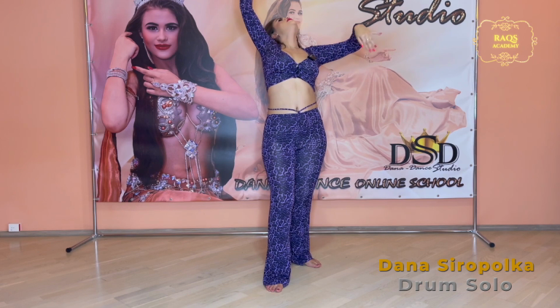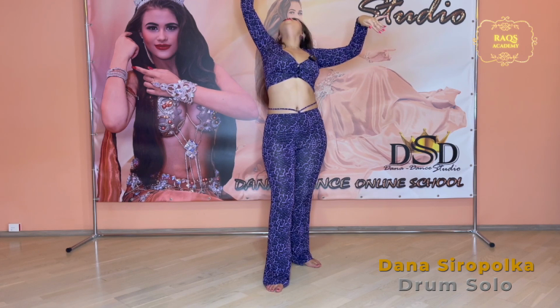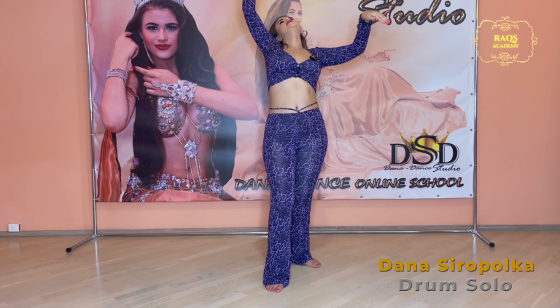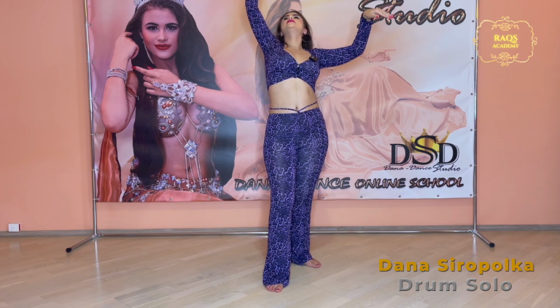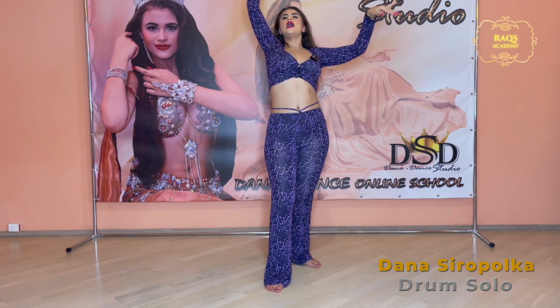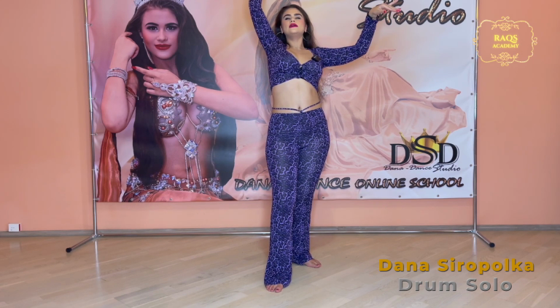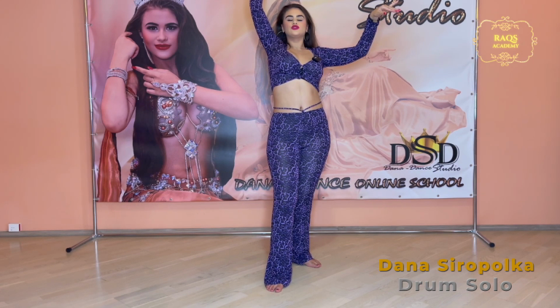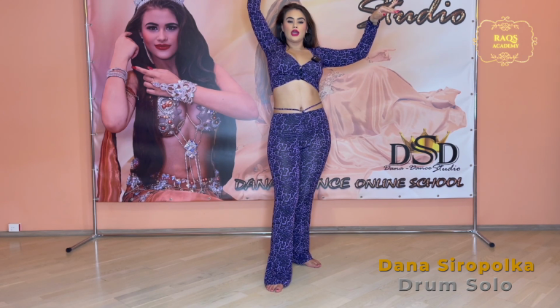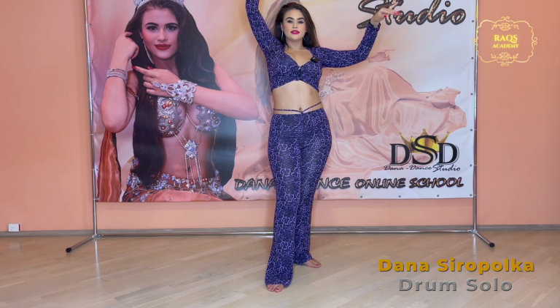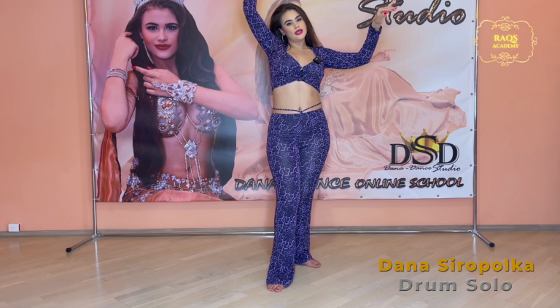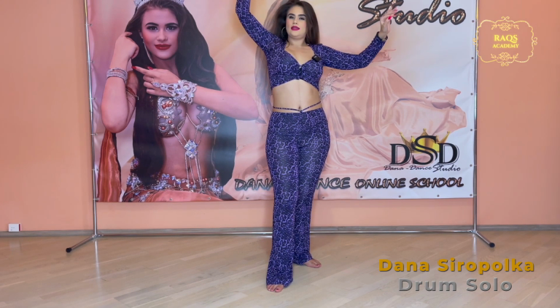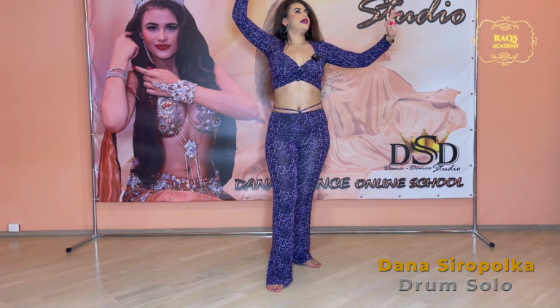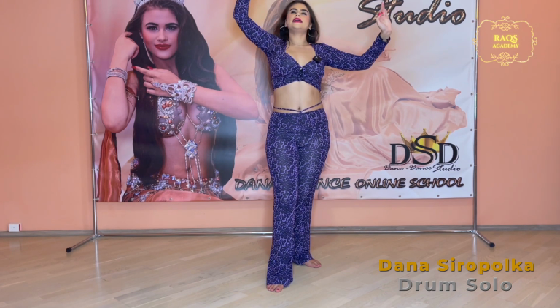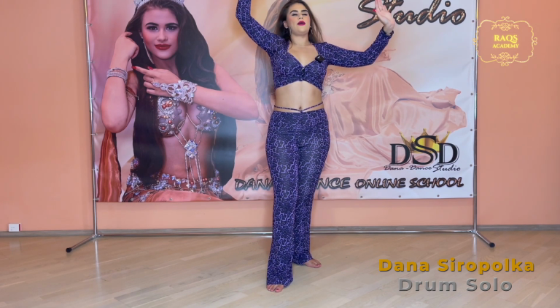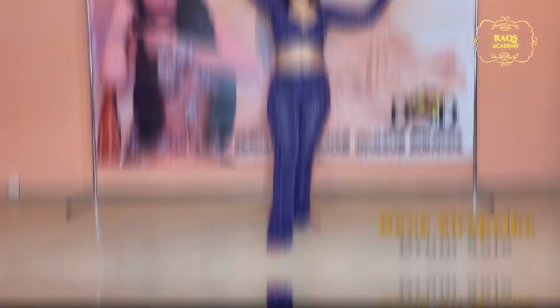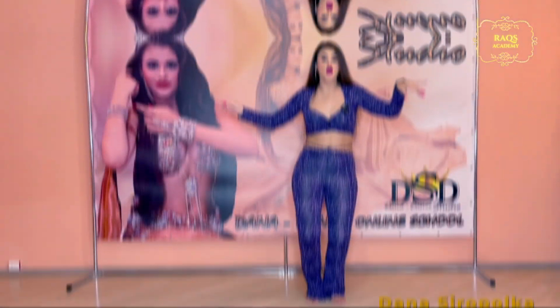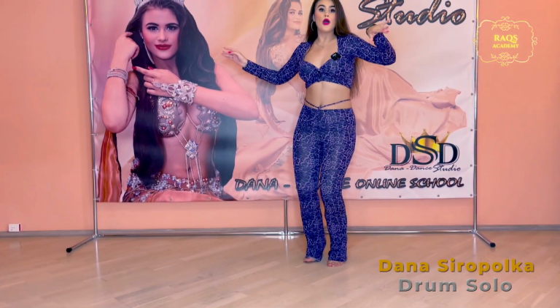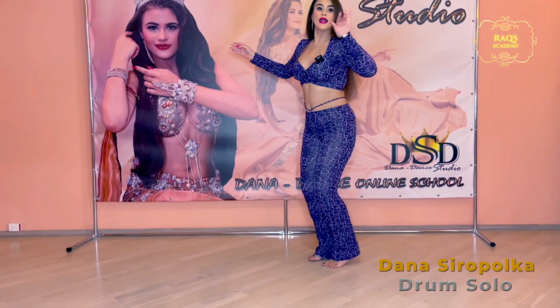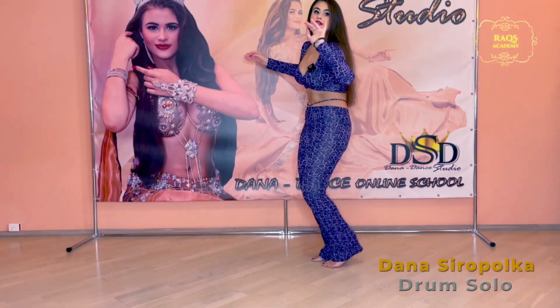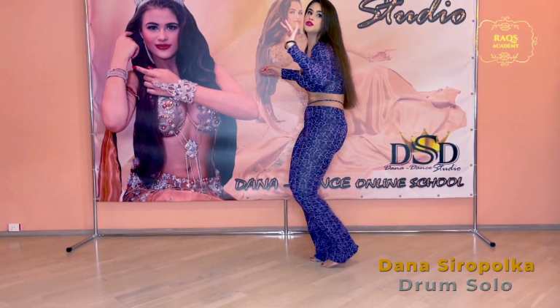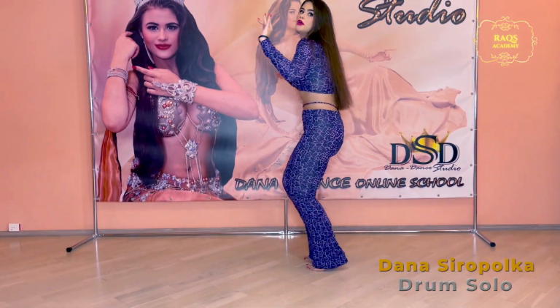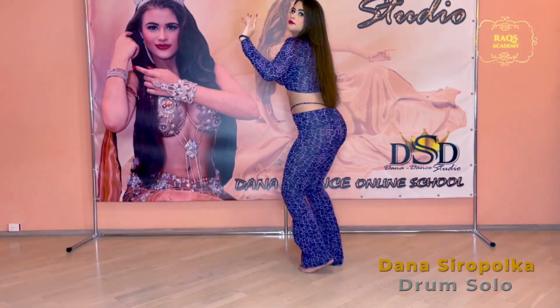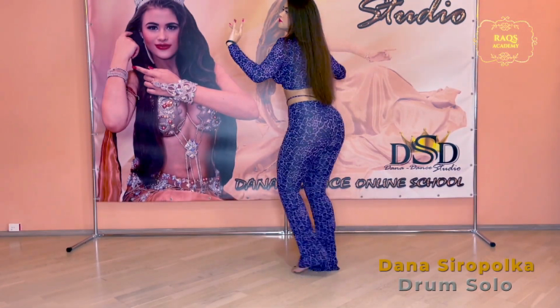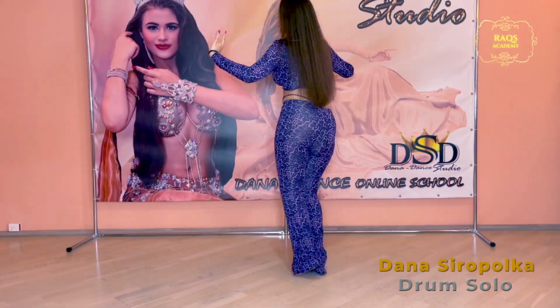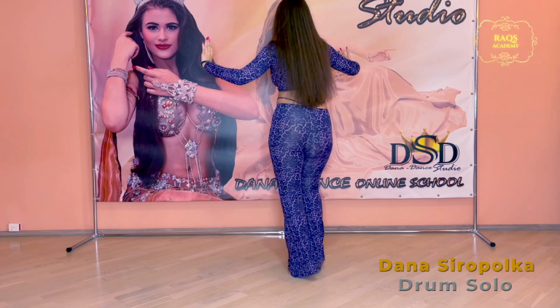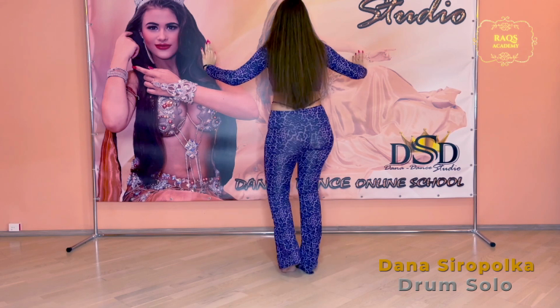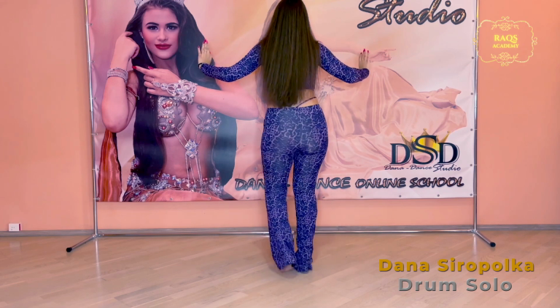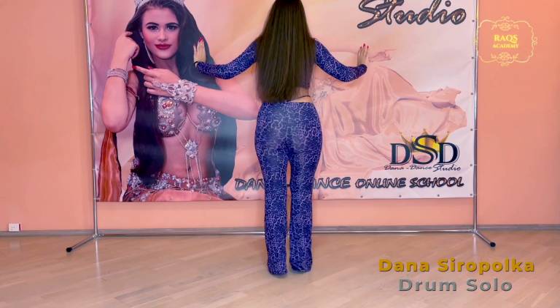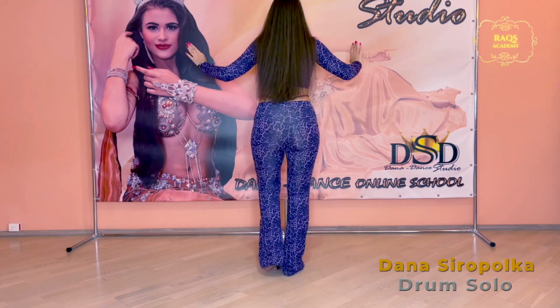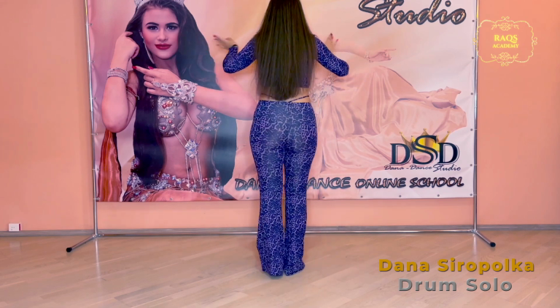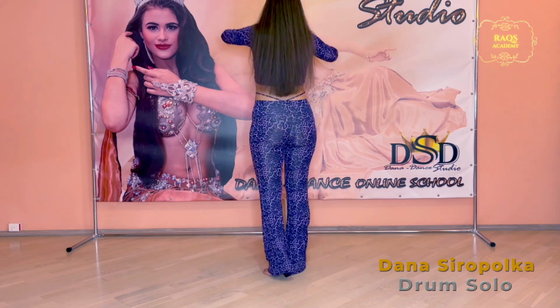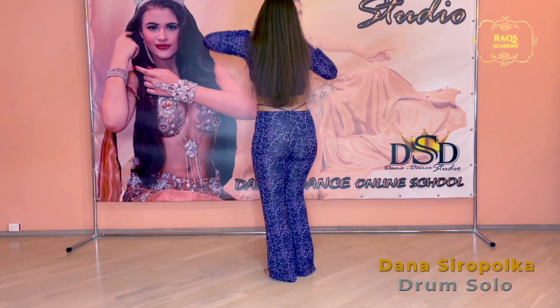Da, da, da. Straight. Da, da, da. One, two, three, four, five, six.